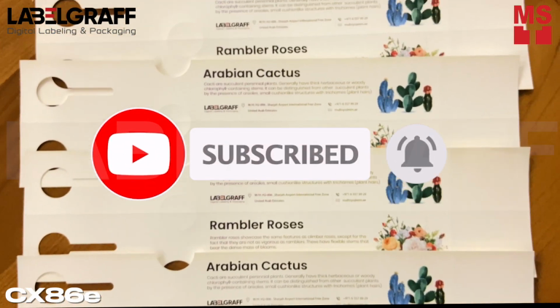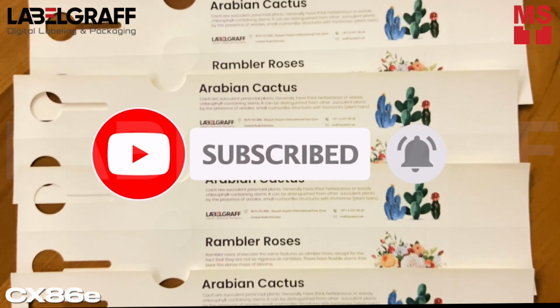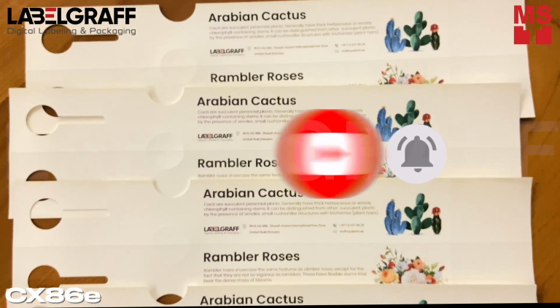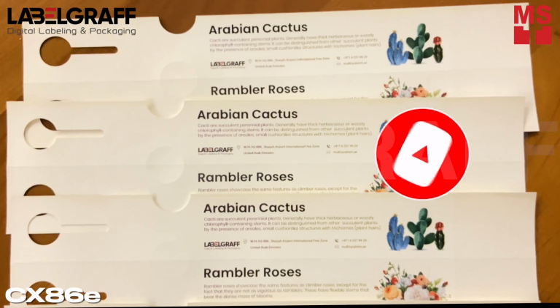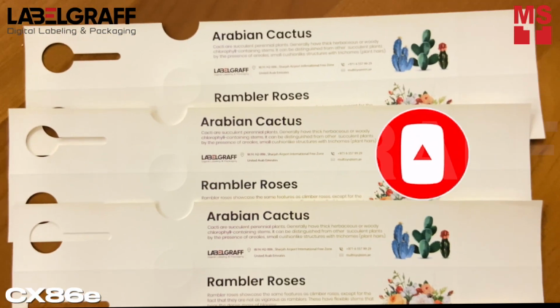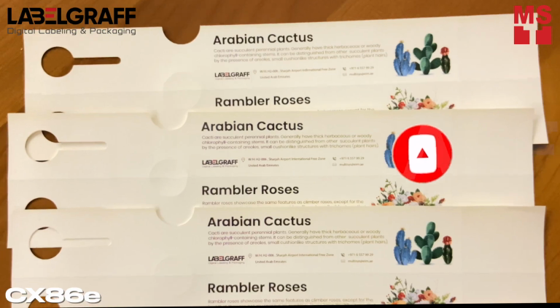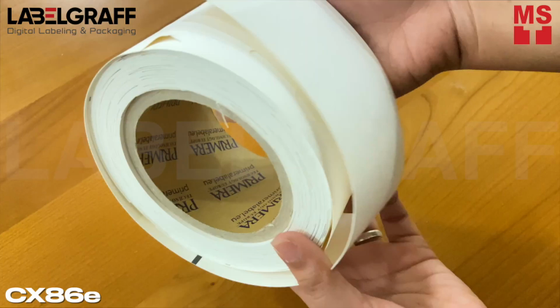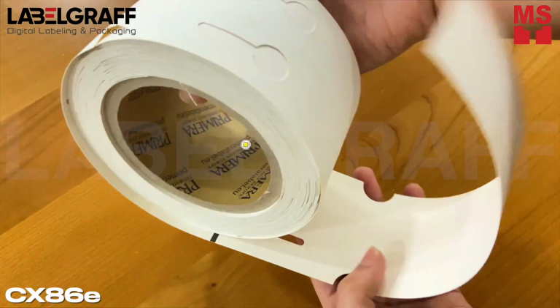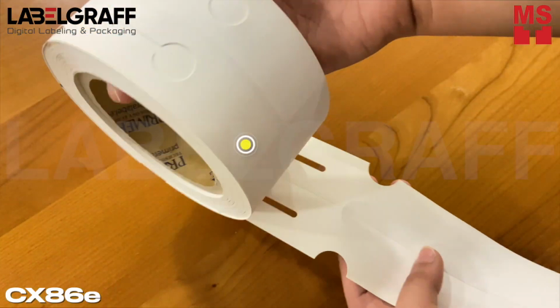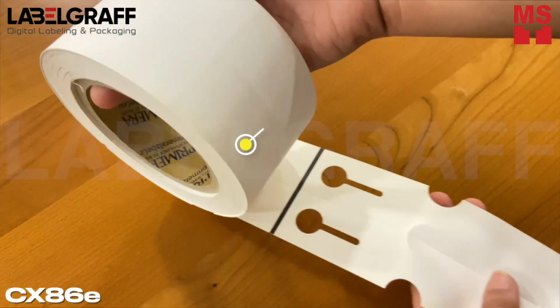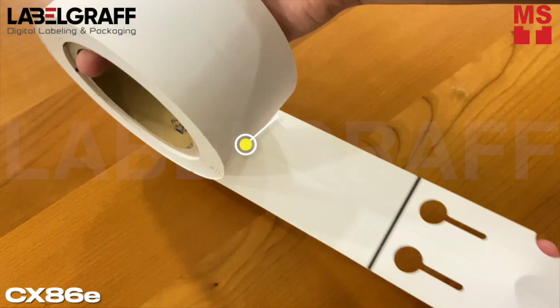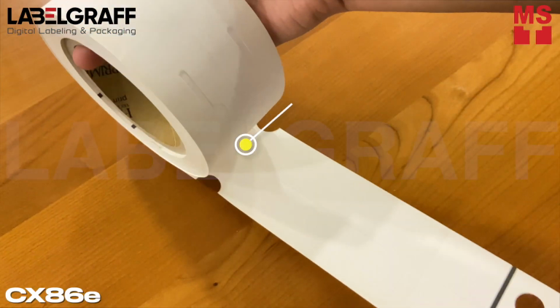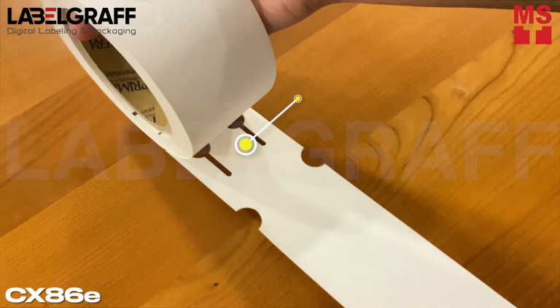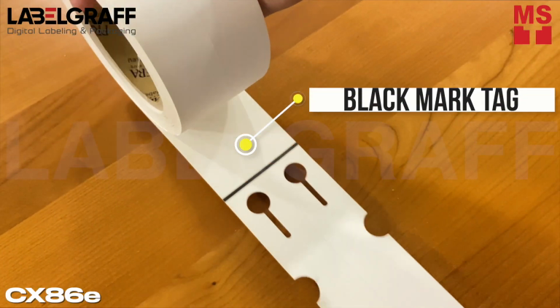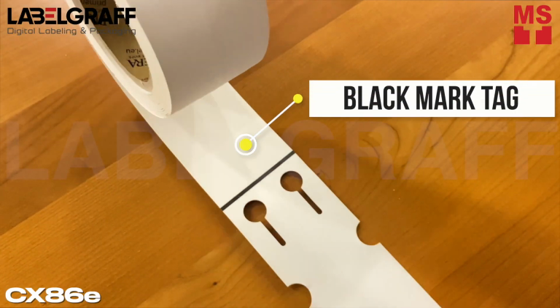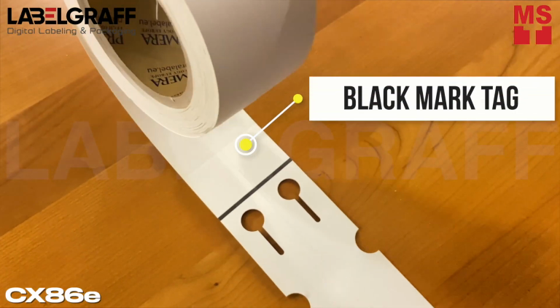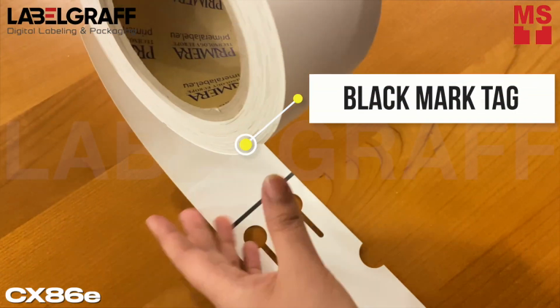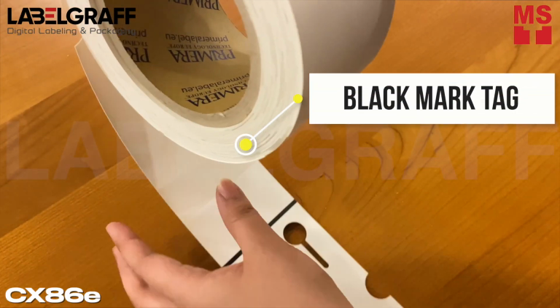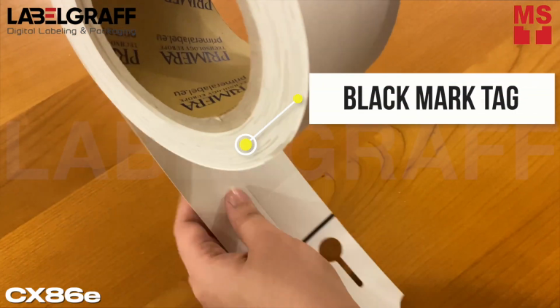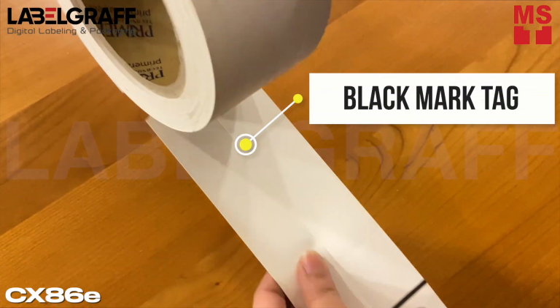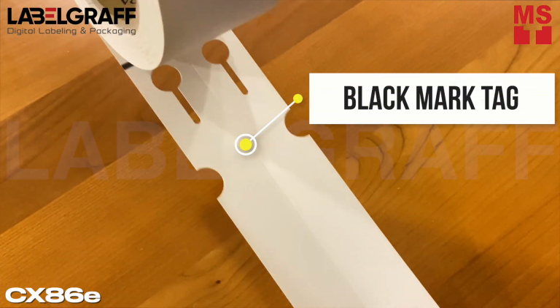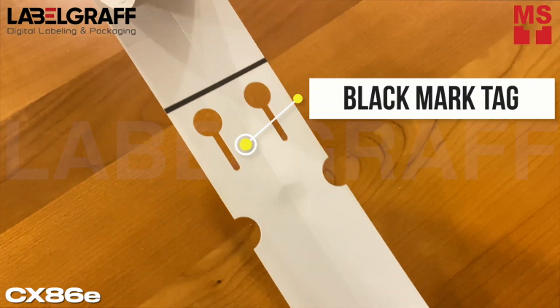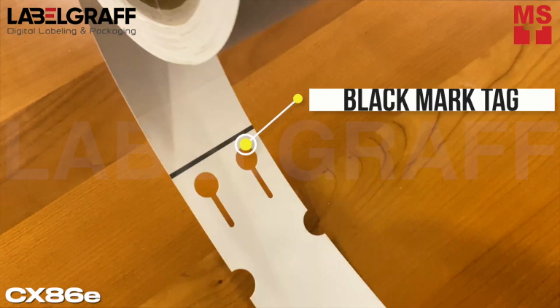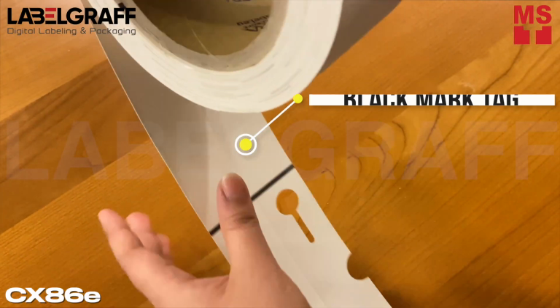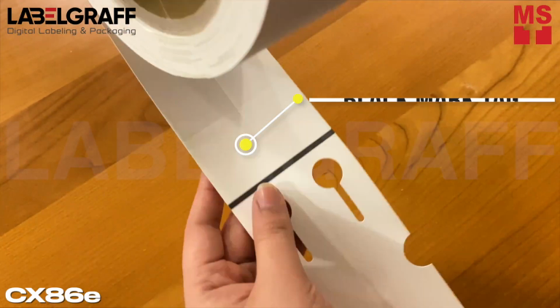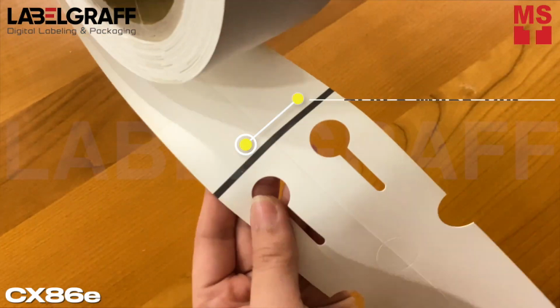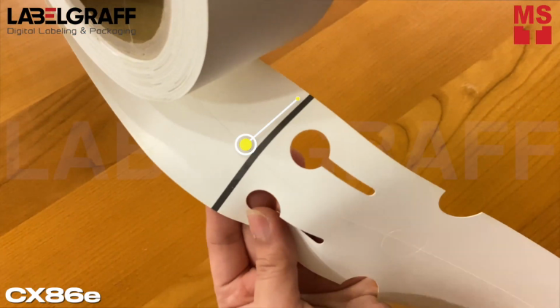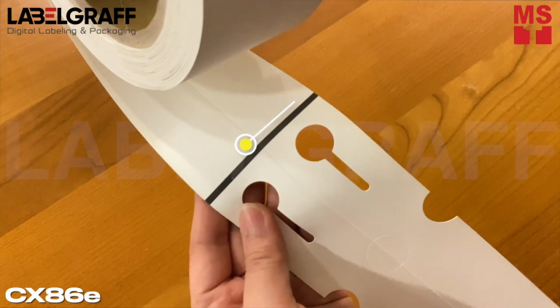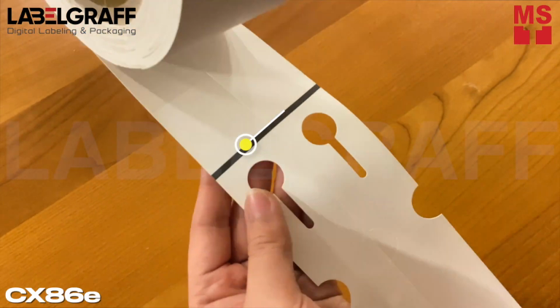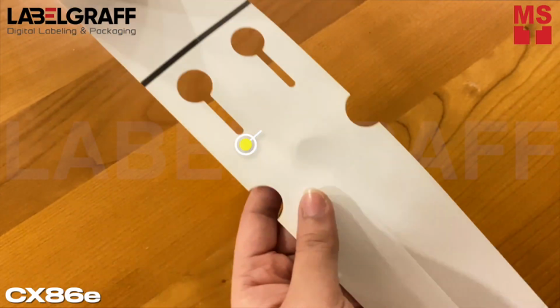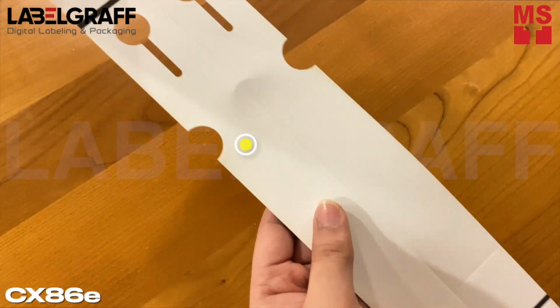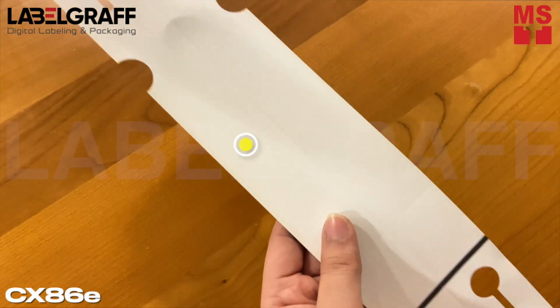In this video, we will use this customized black mark tag label roll to print your garden tags design.